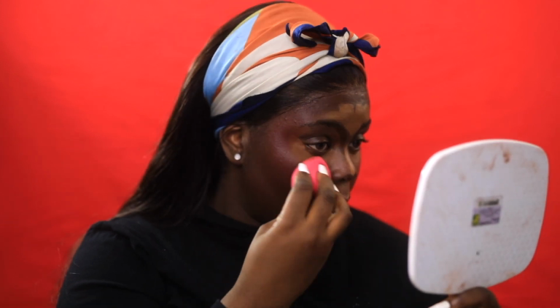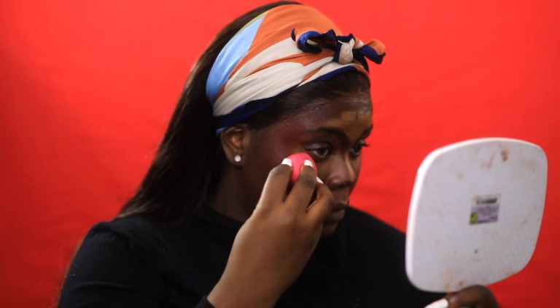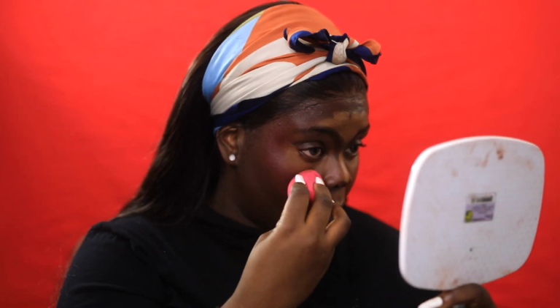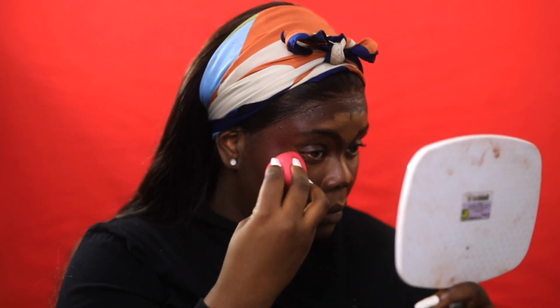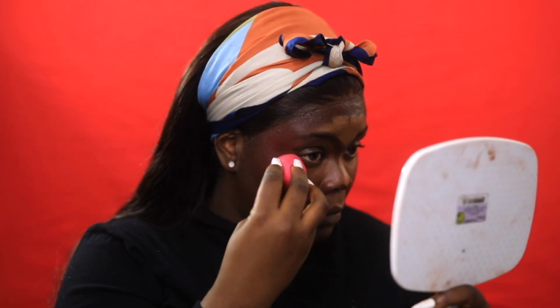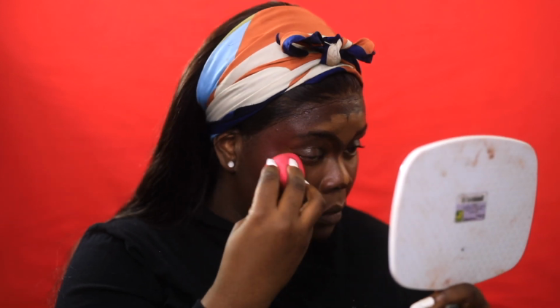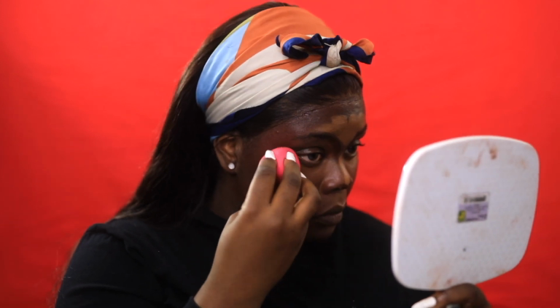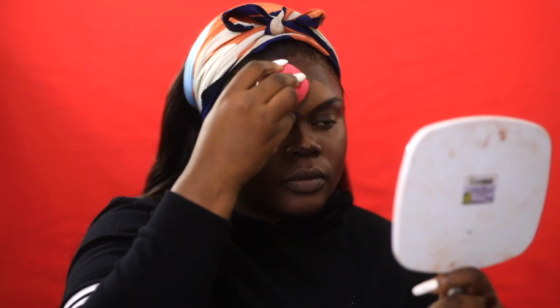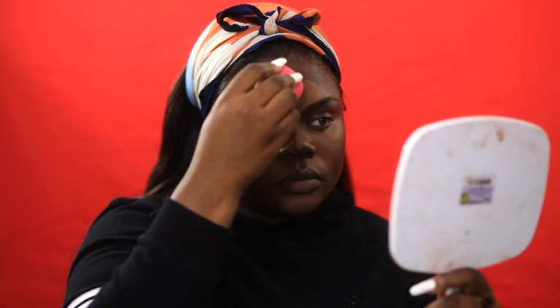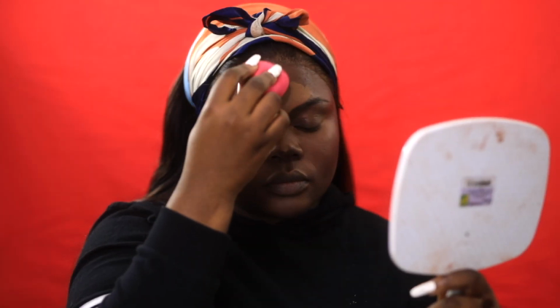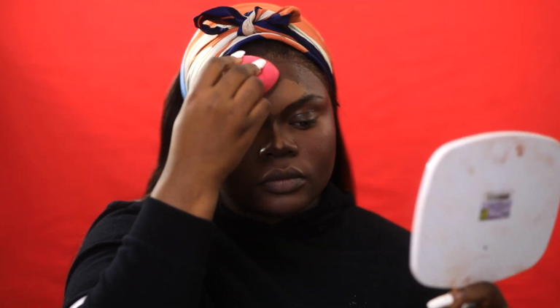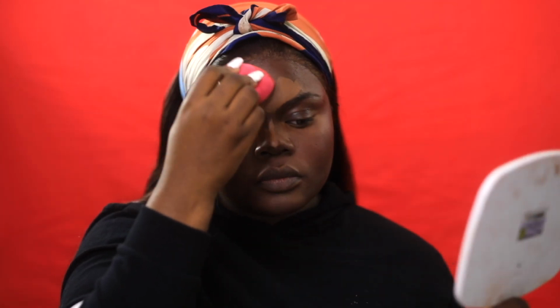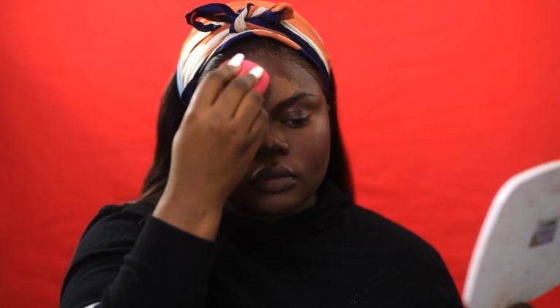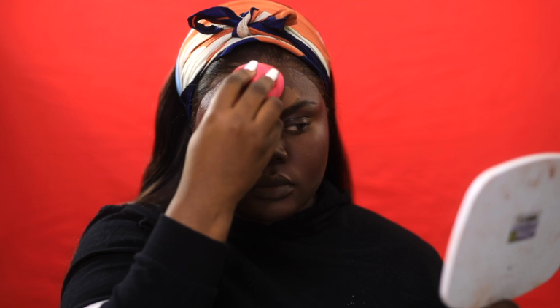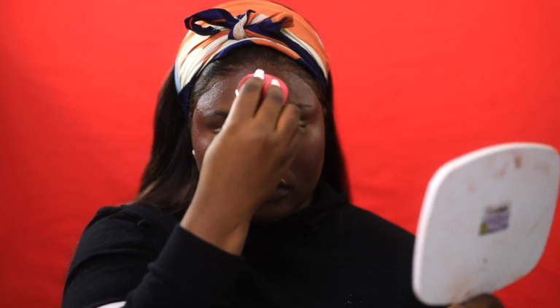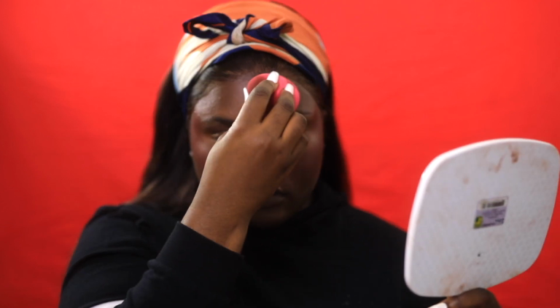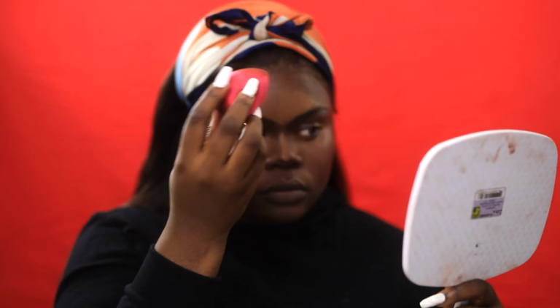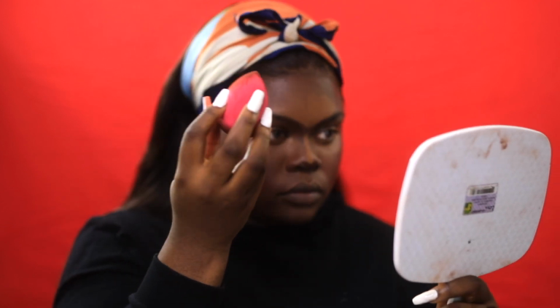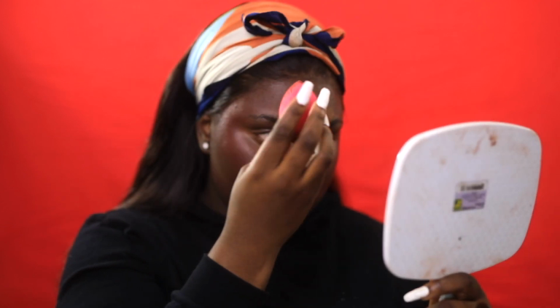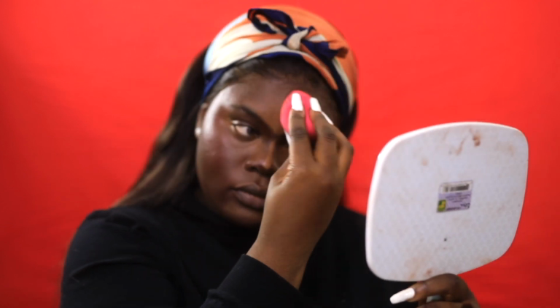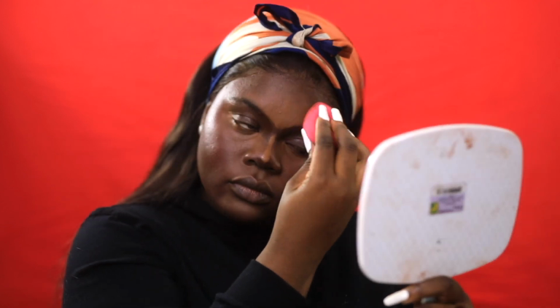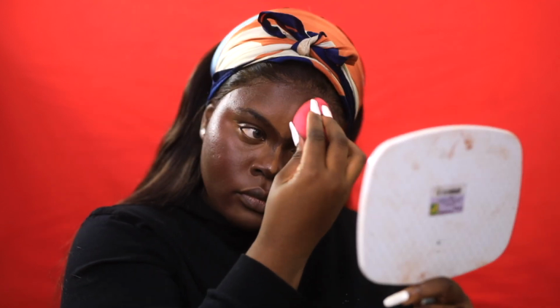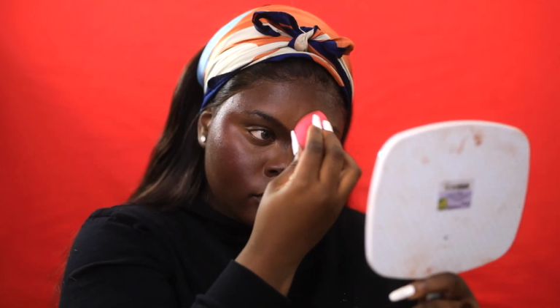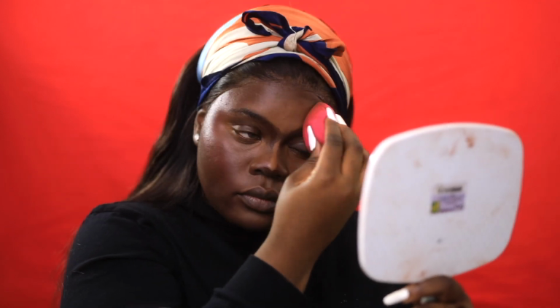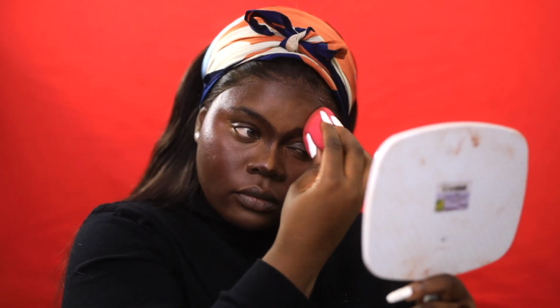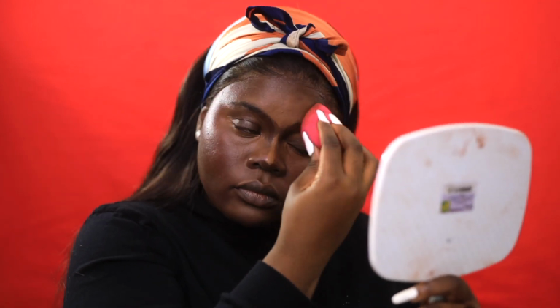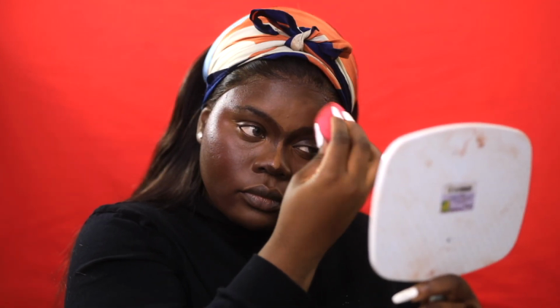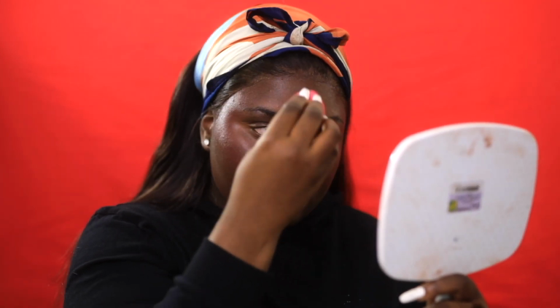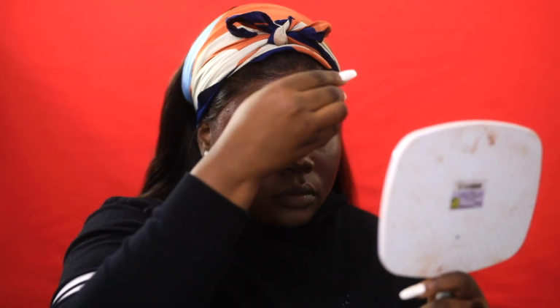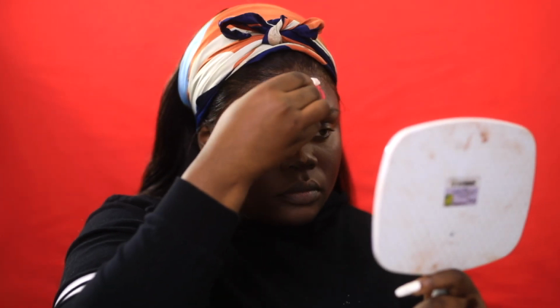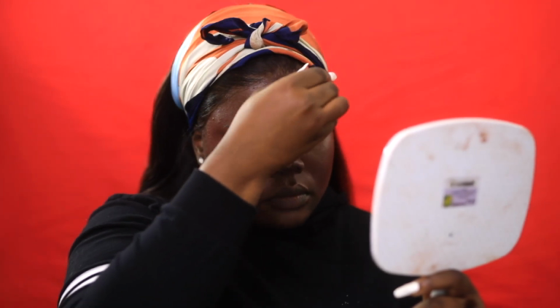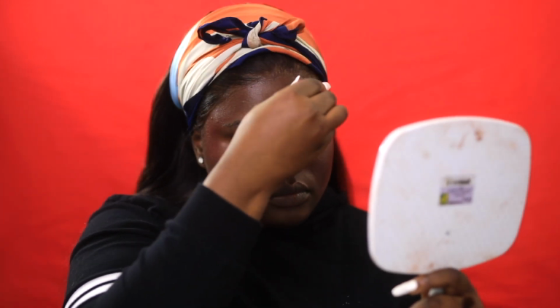So this is just me blending everything. I'm also going to blend my nose contour with the brush and the good stuff.